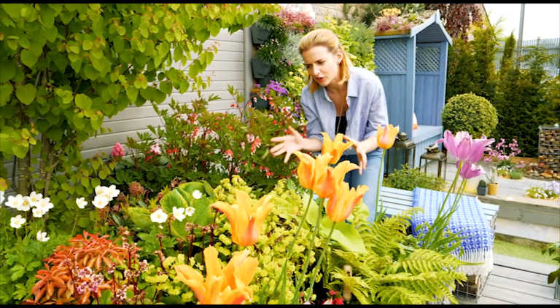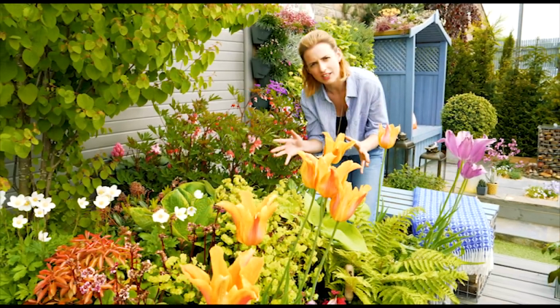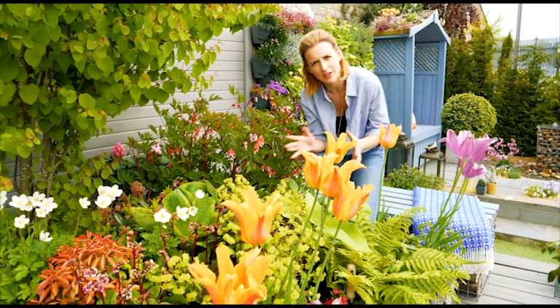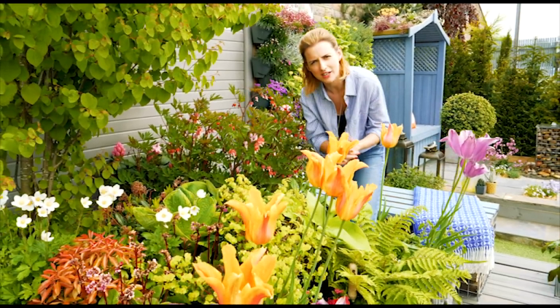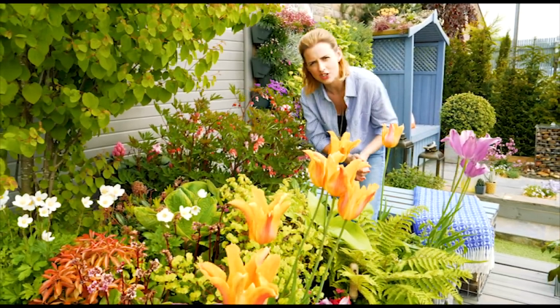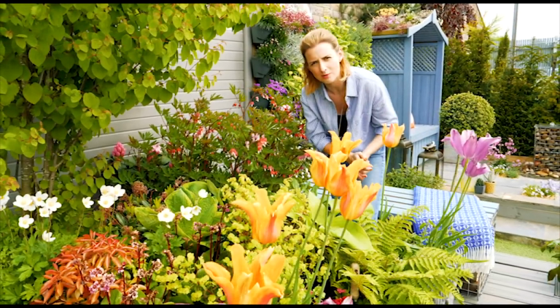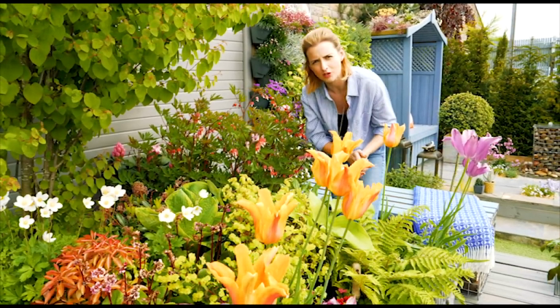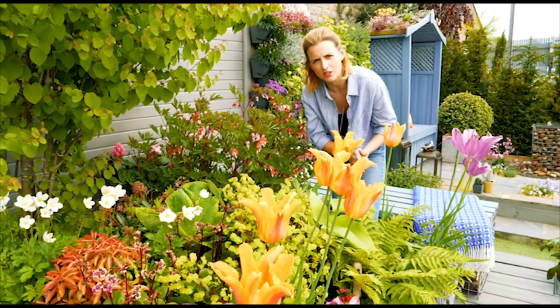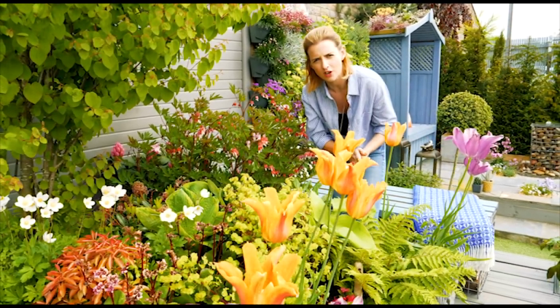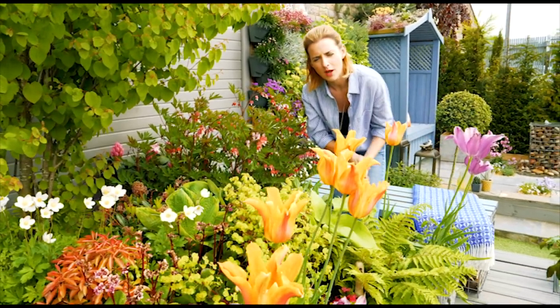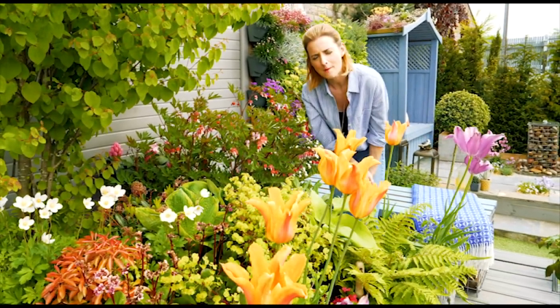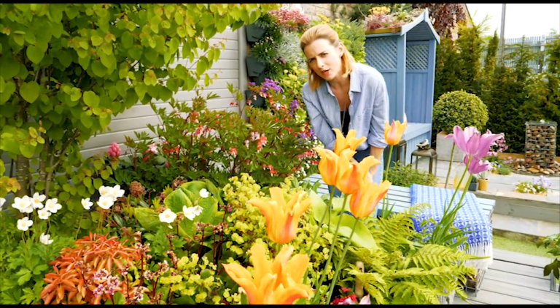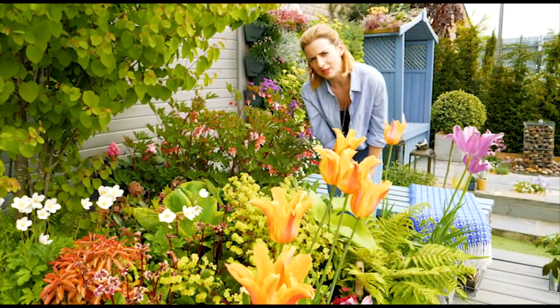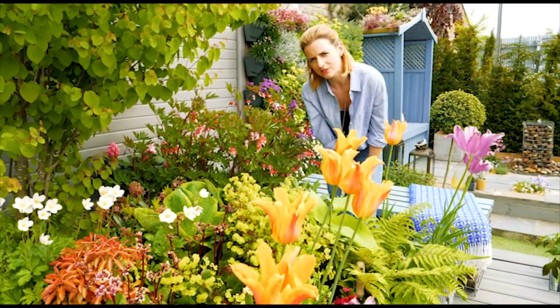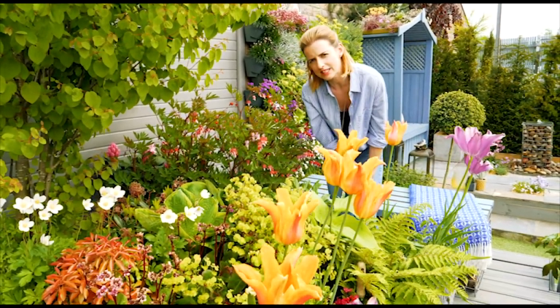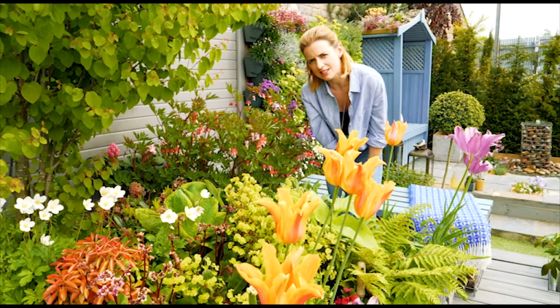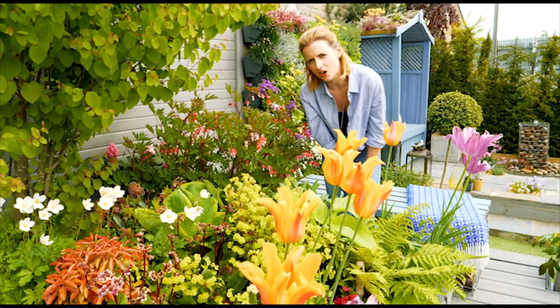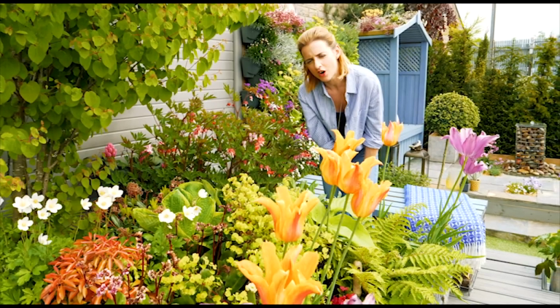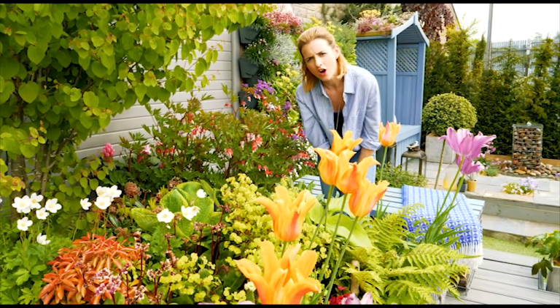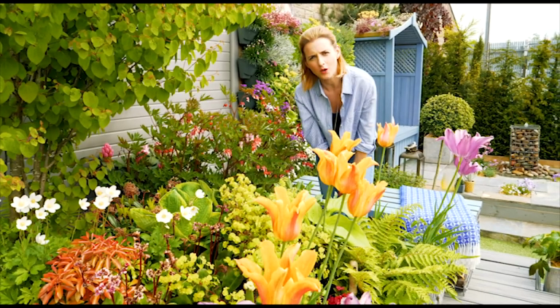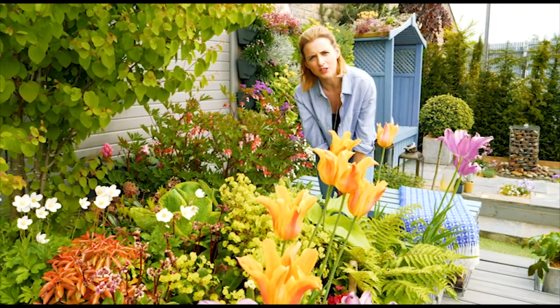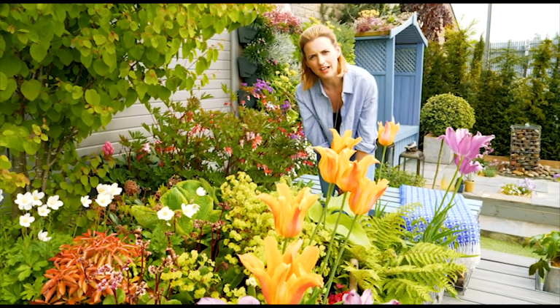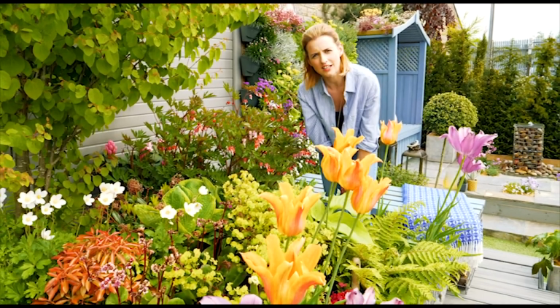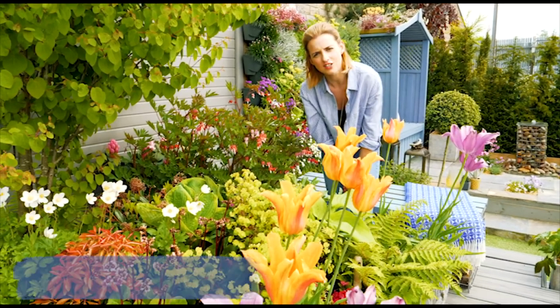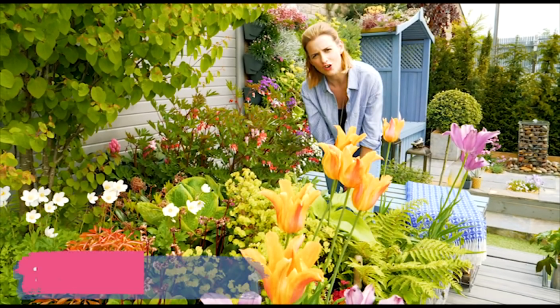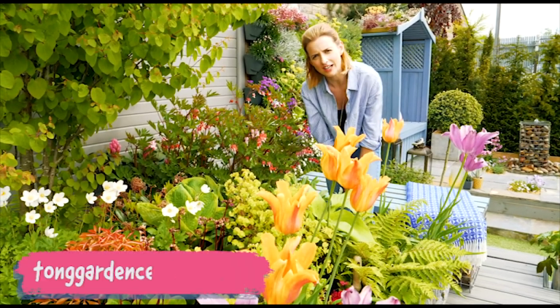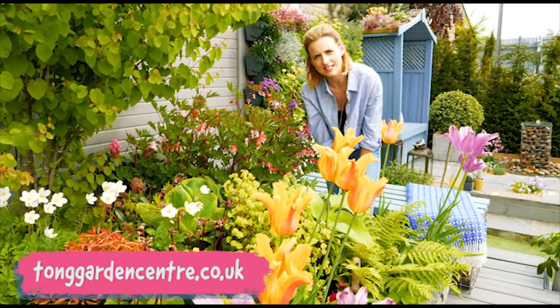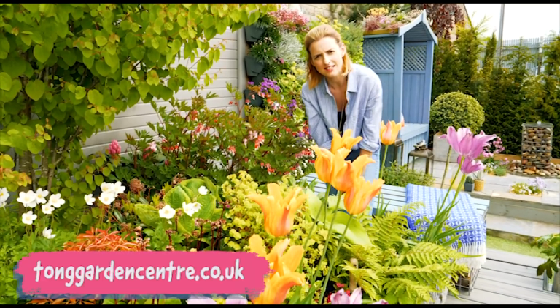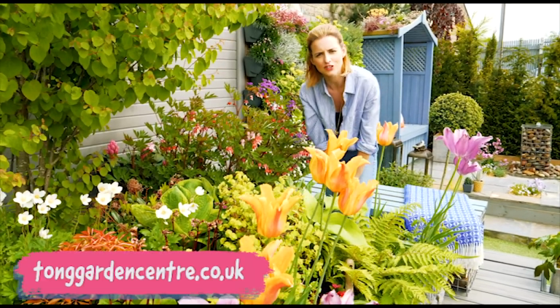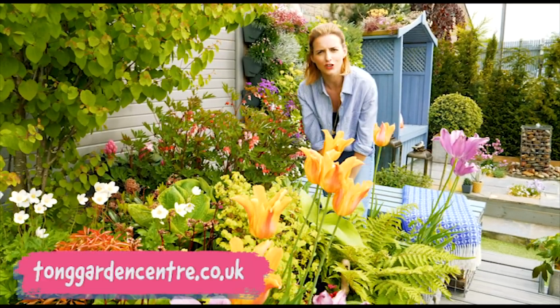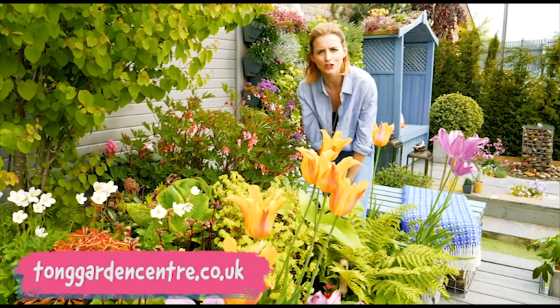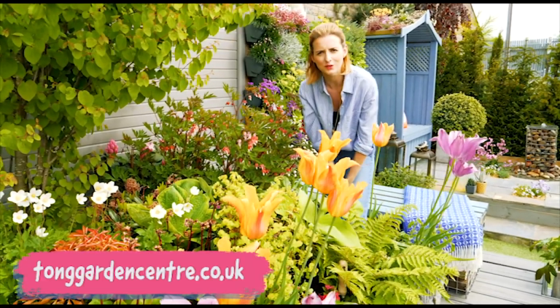For more information on what I've grown here in my shady border at Tong, pick up a leaflet in store or go online to tonggardencentre.co.uk.